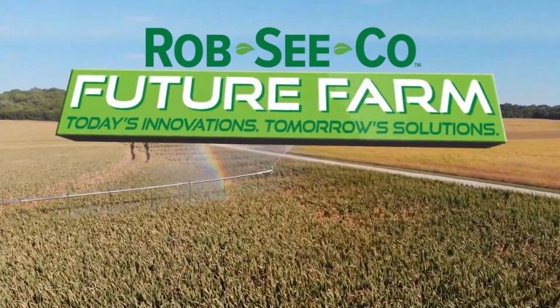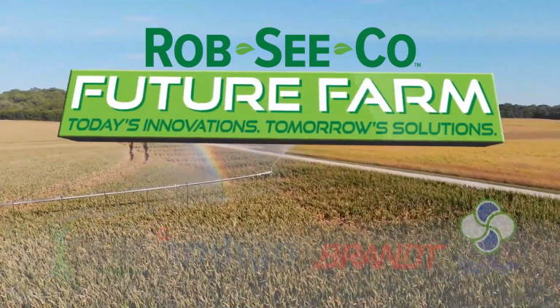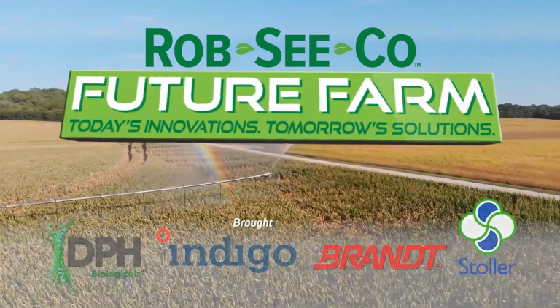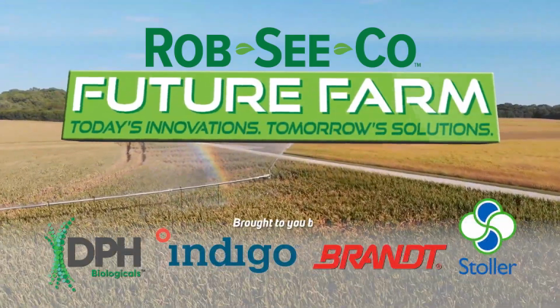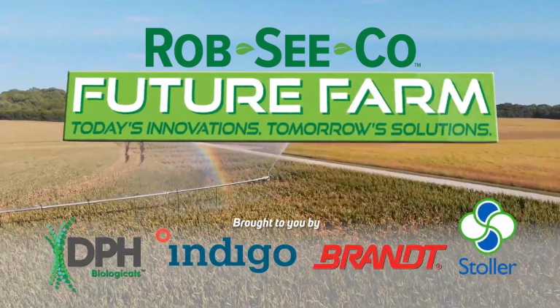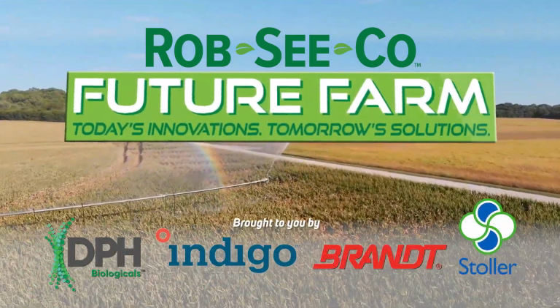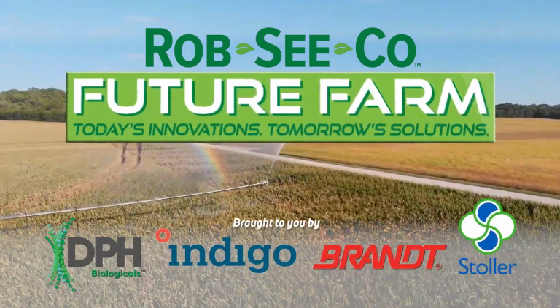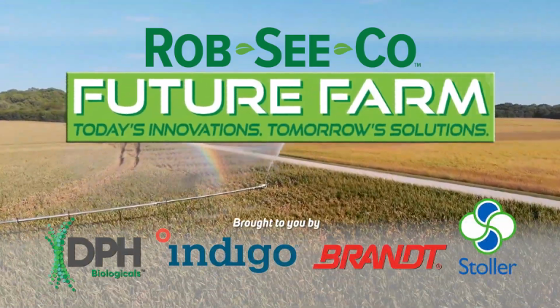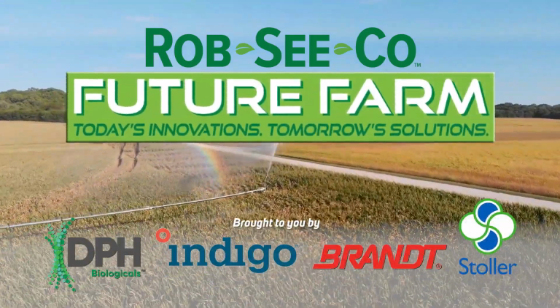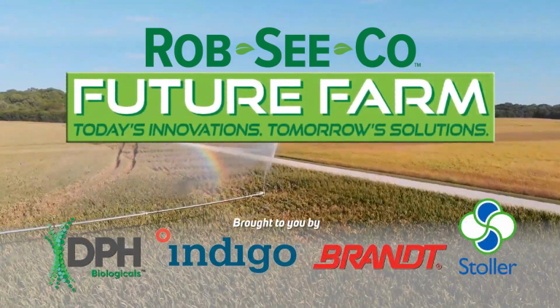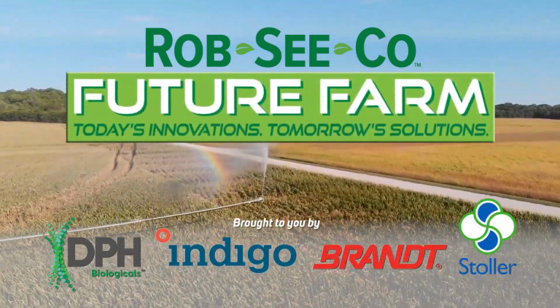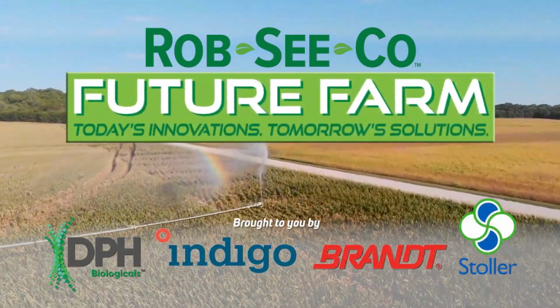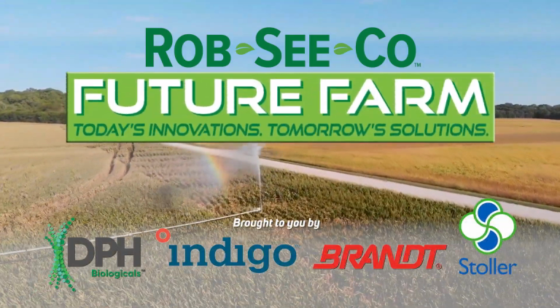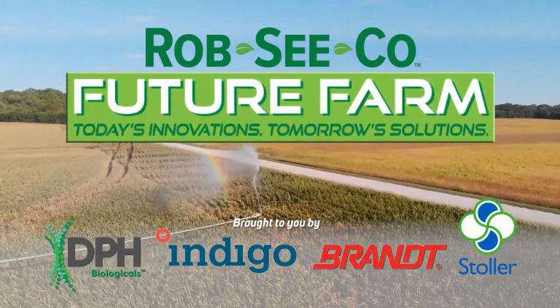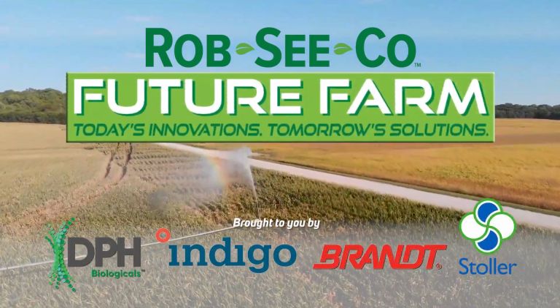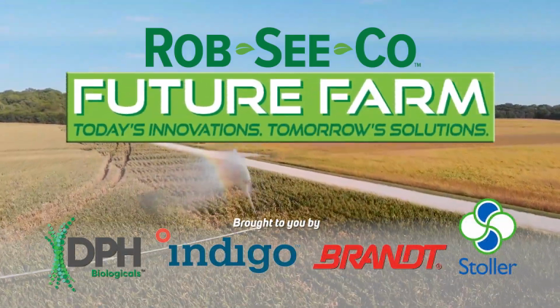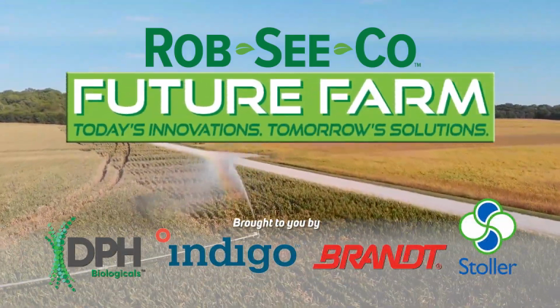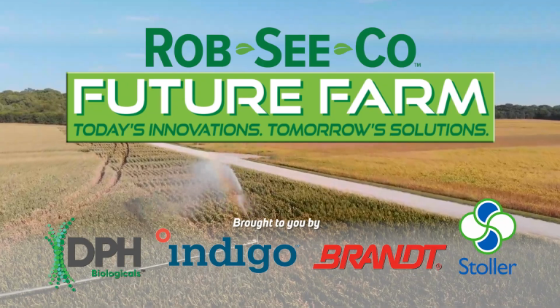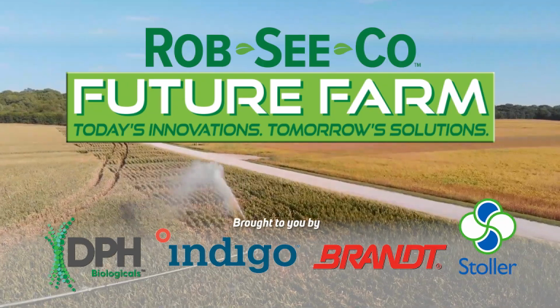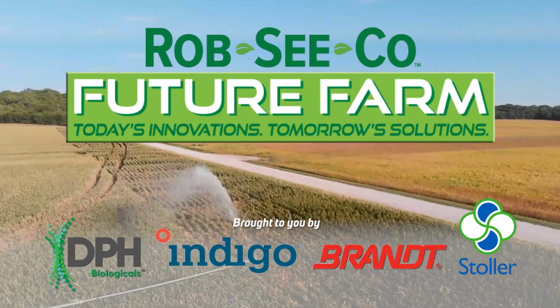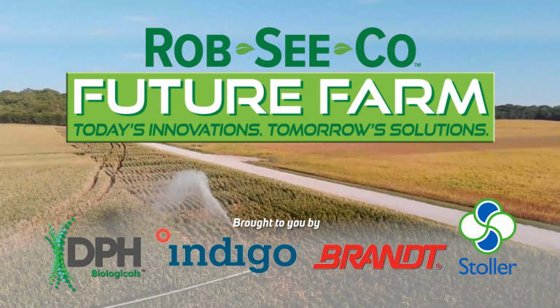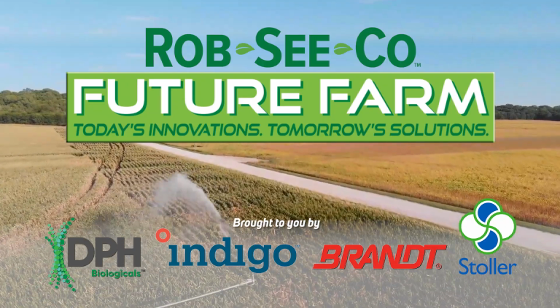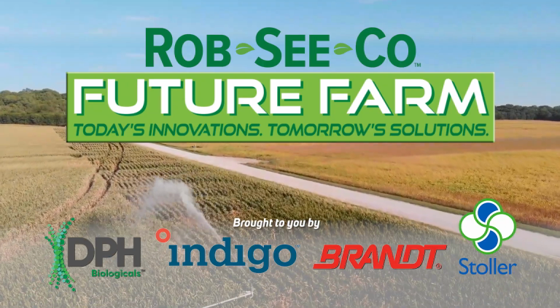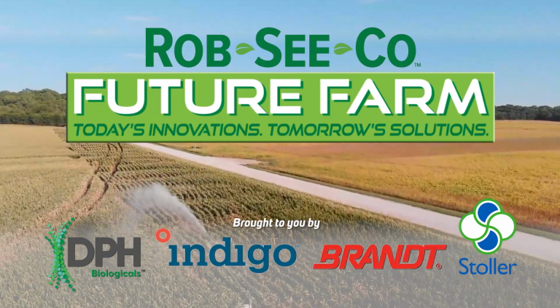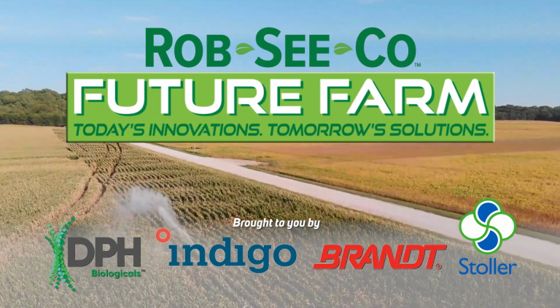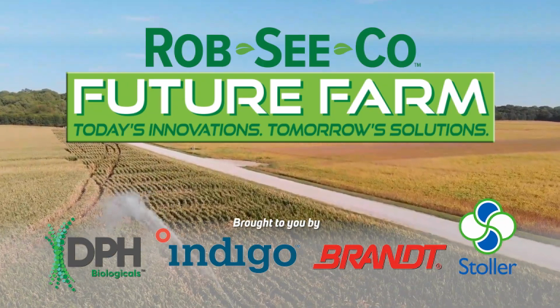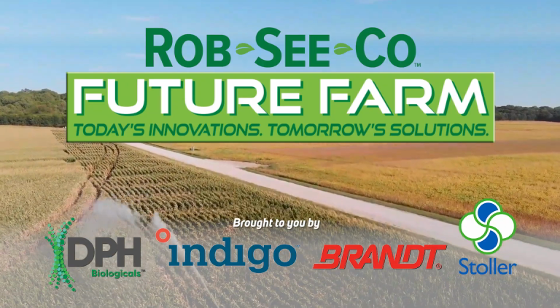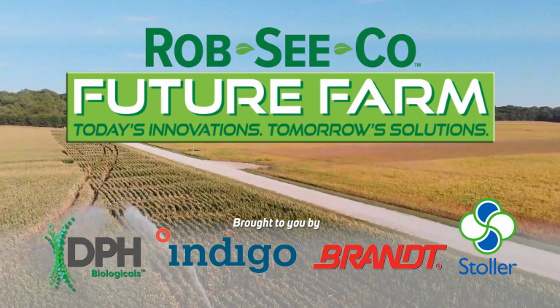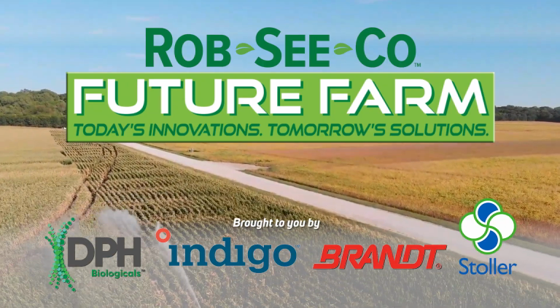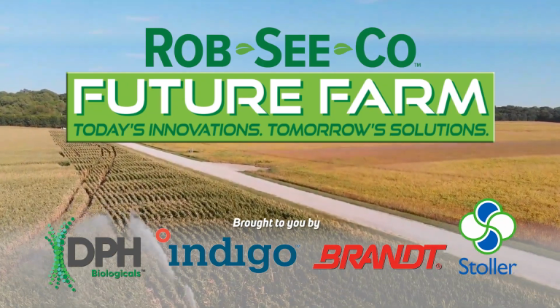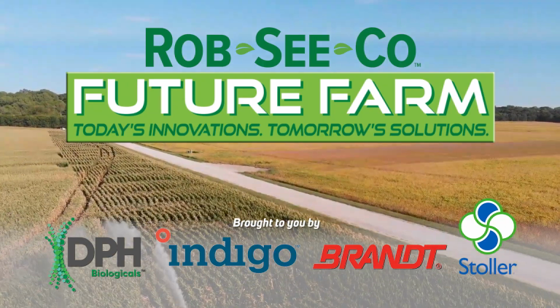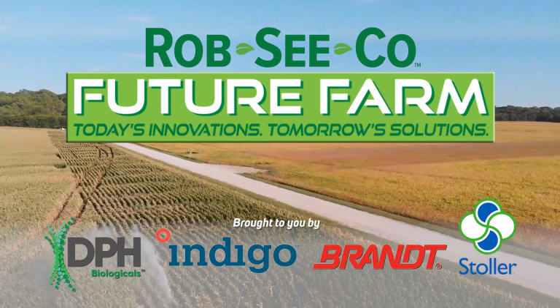Rob Seco, Future Farm. Today's innovations, tomorrow's solution.